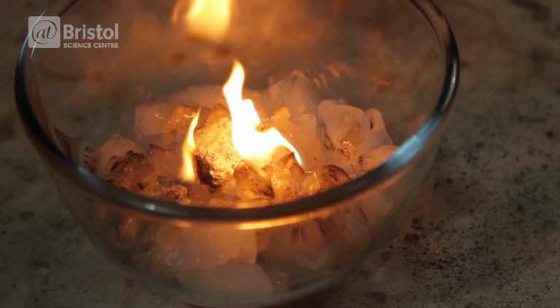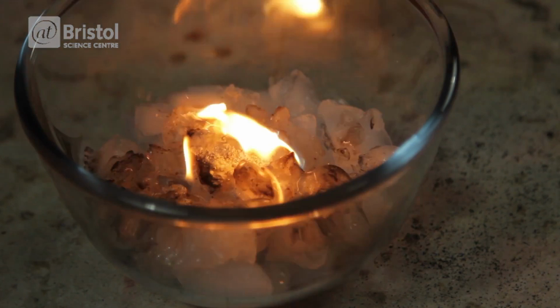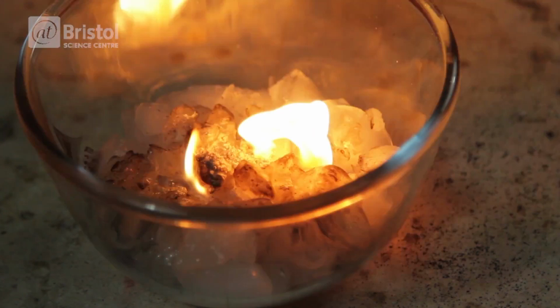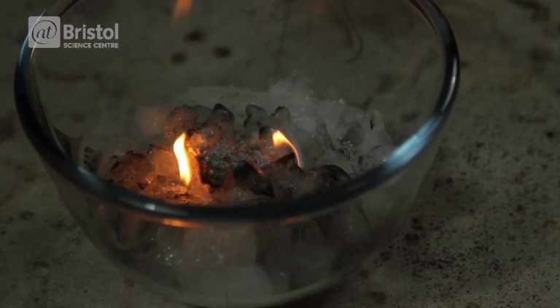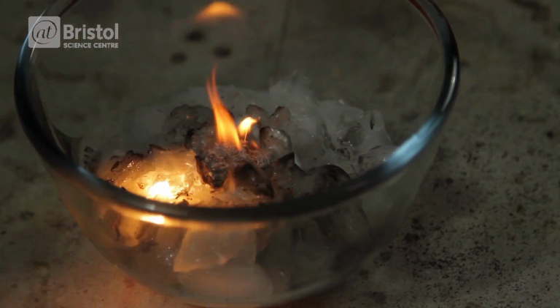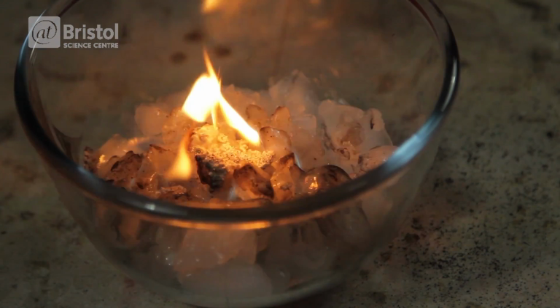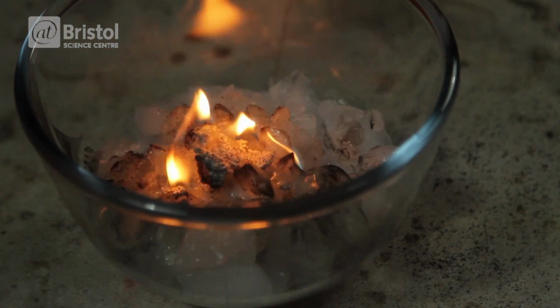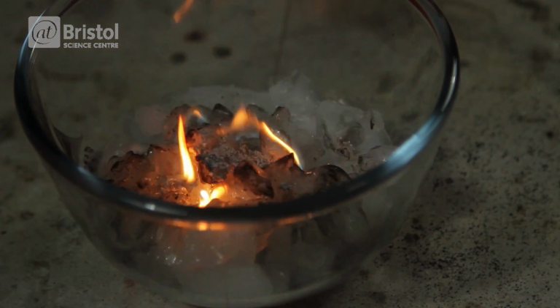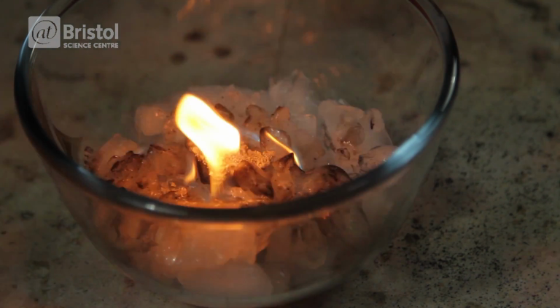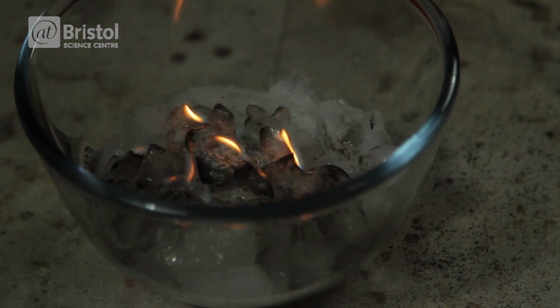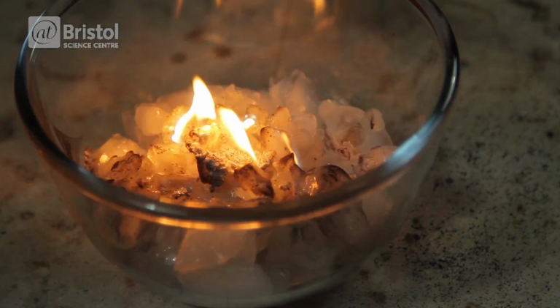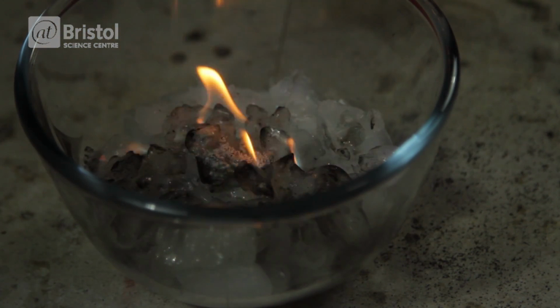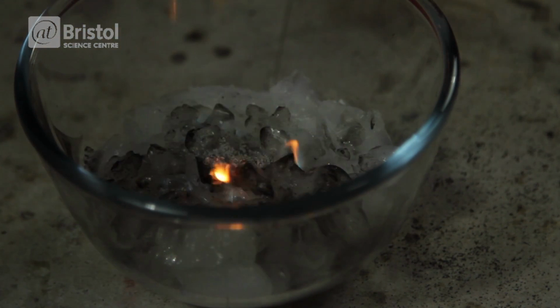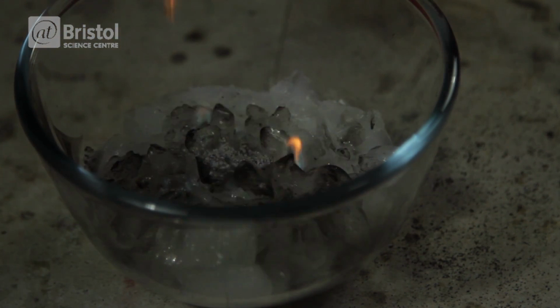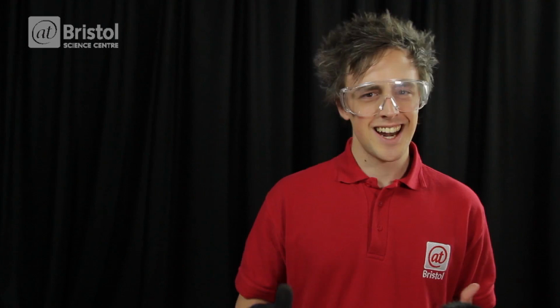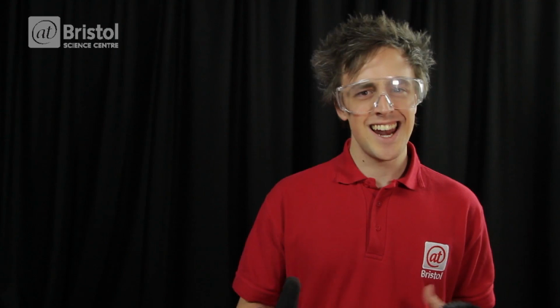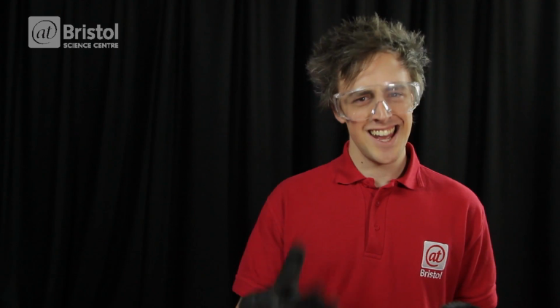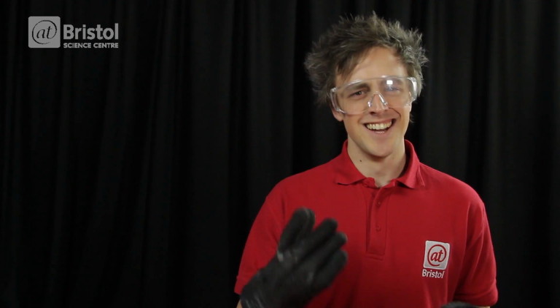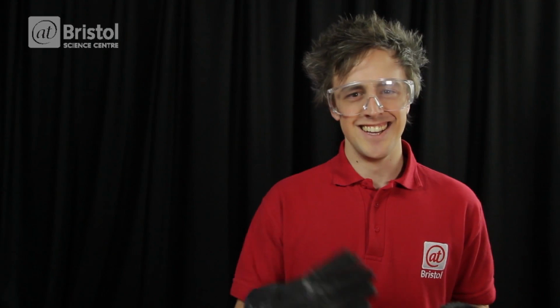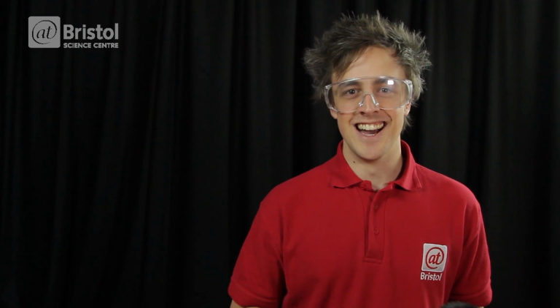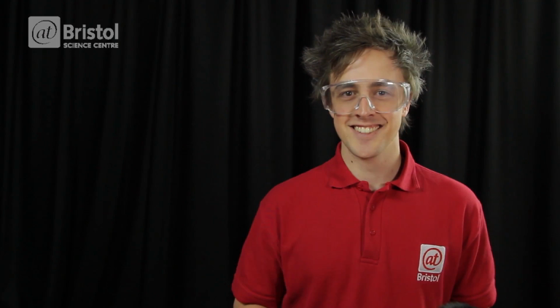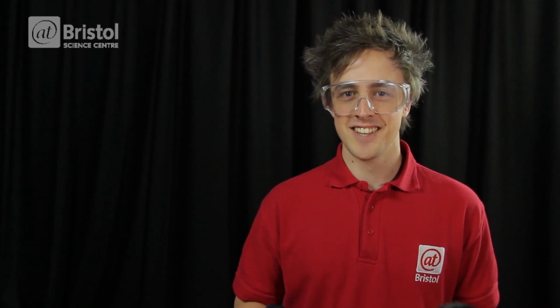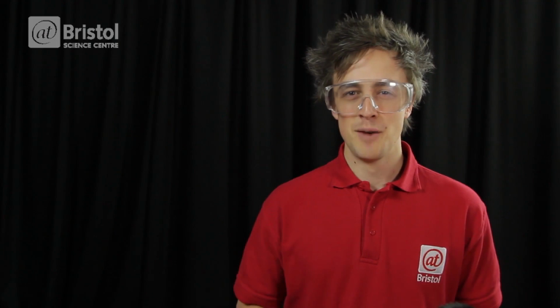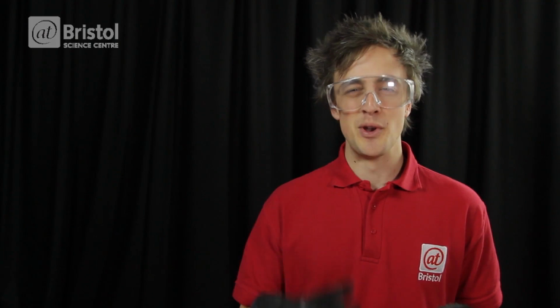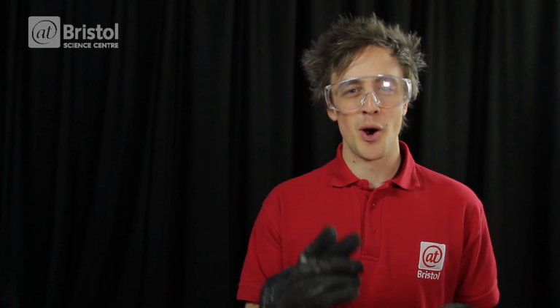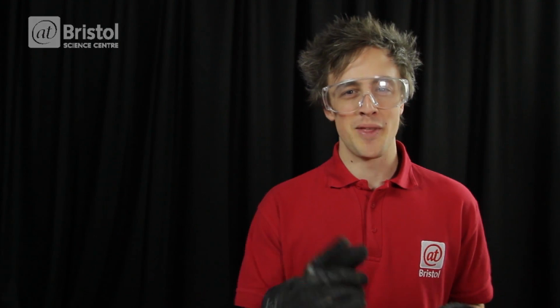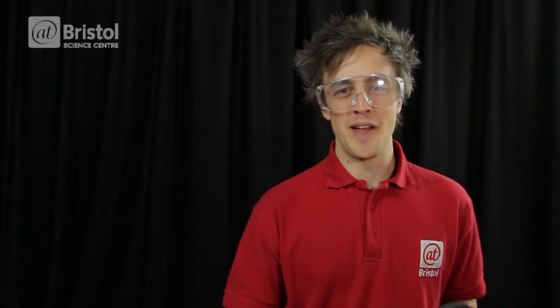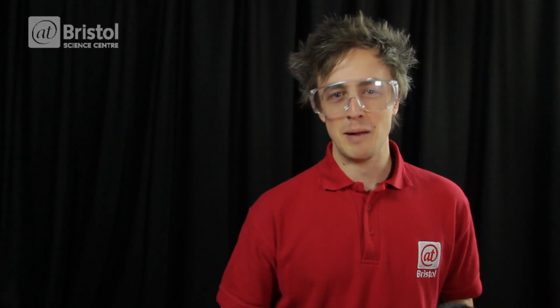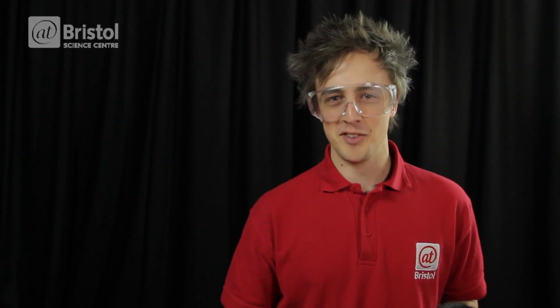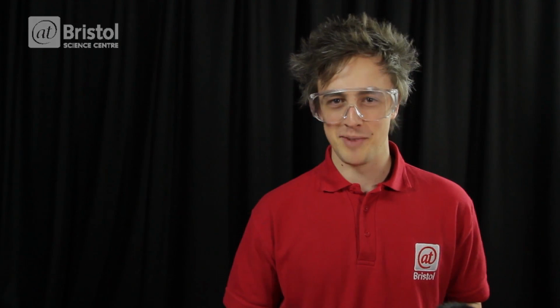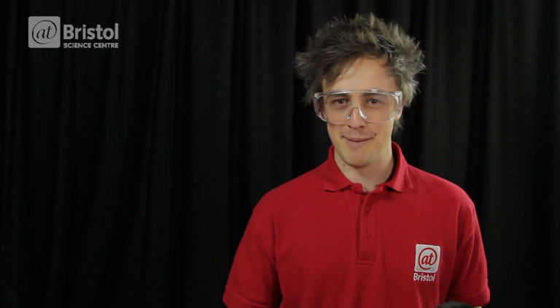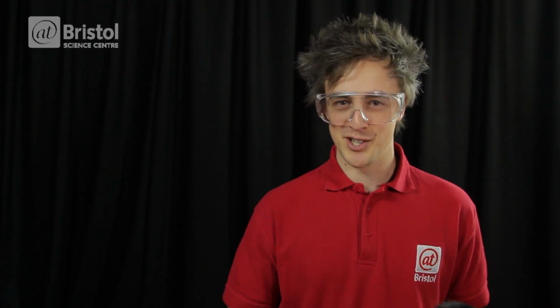So can you set fire to ice? Clearly yes, but not without the help of some chemistry.